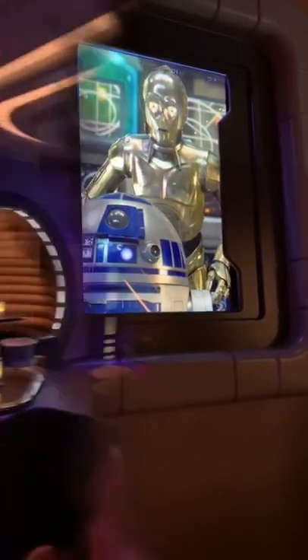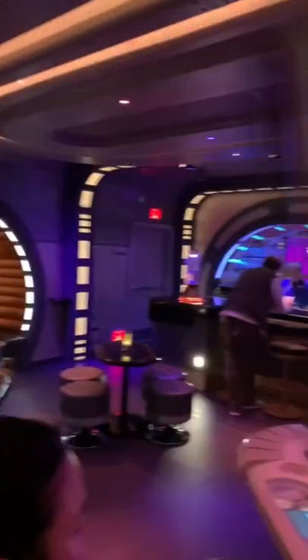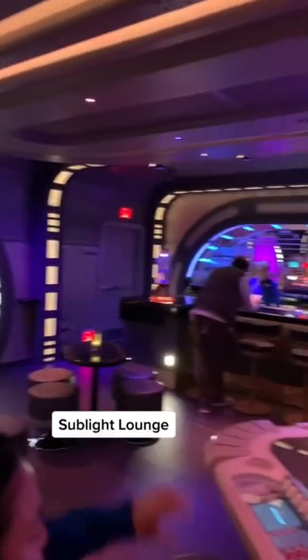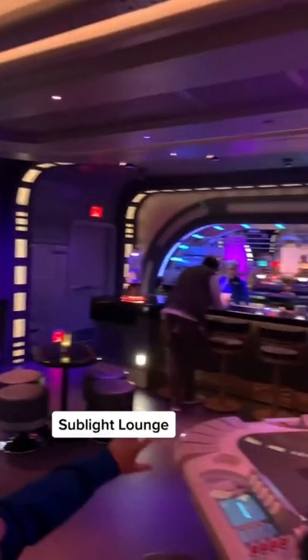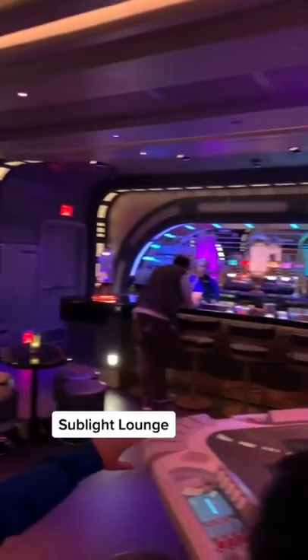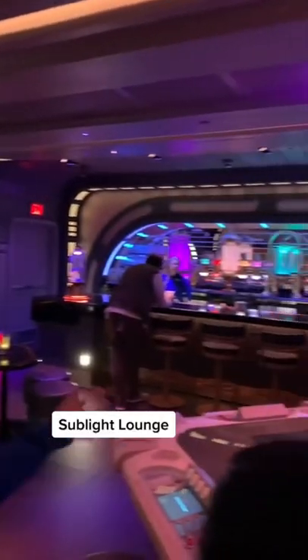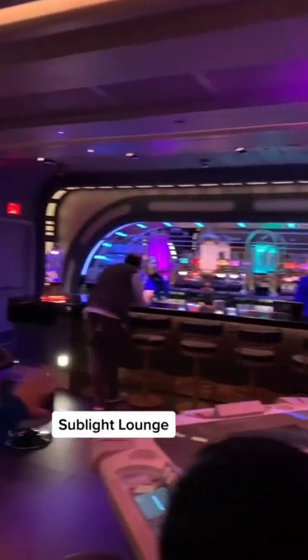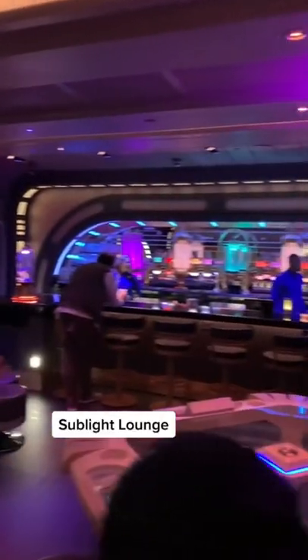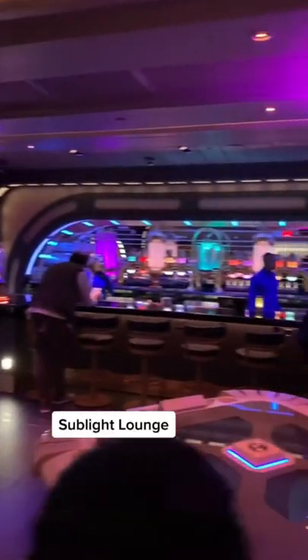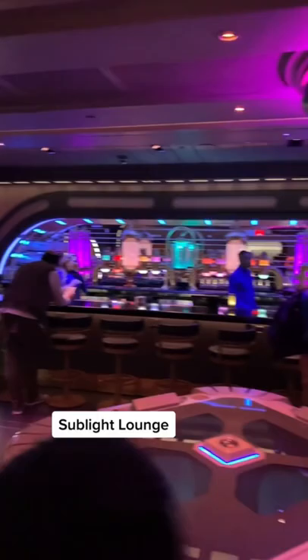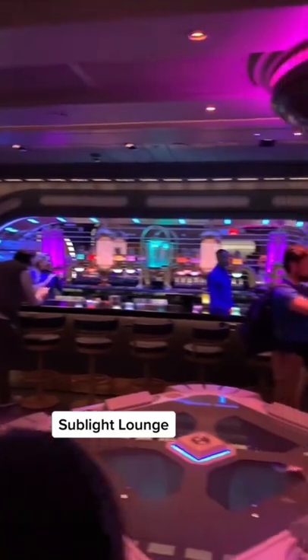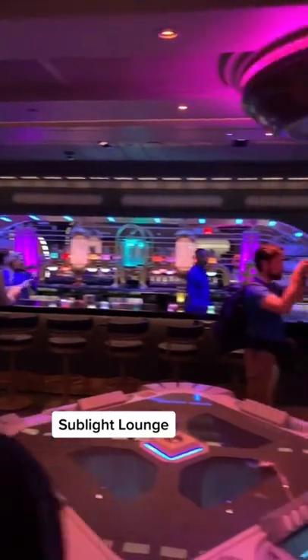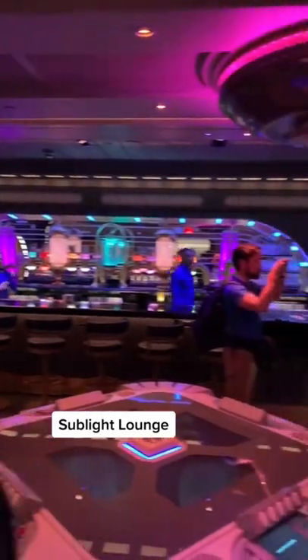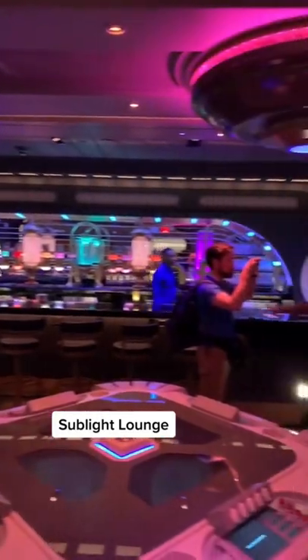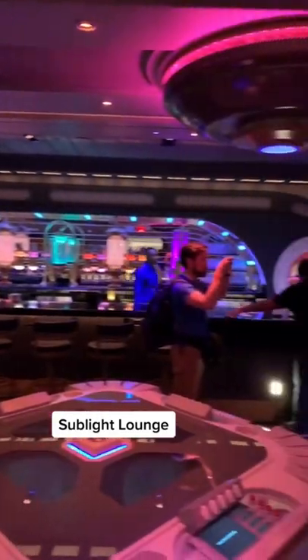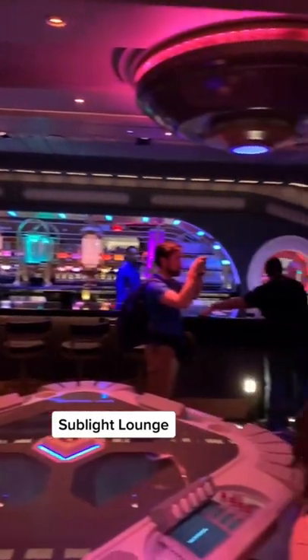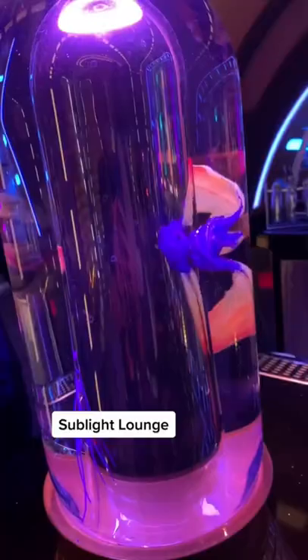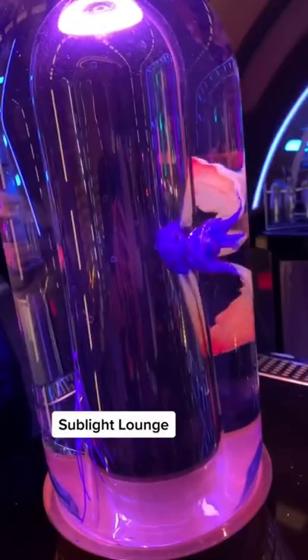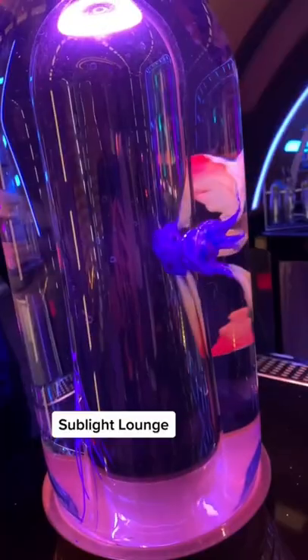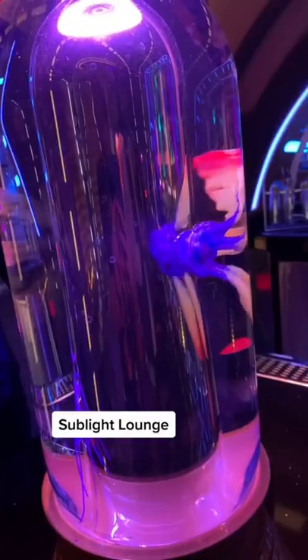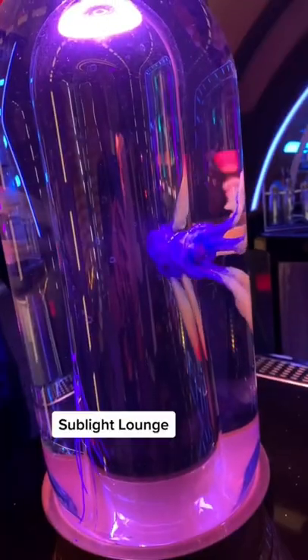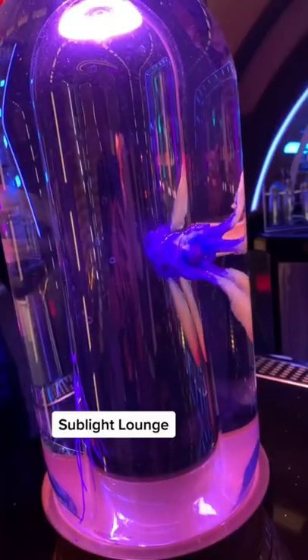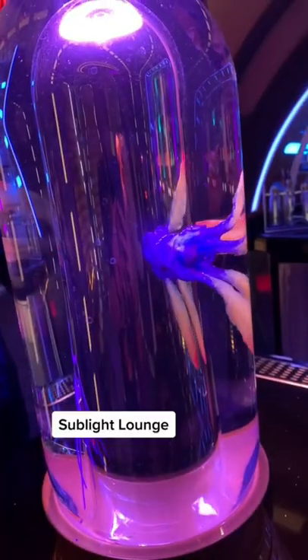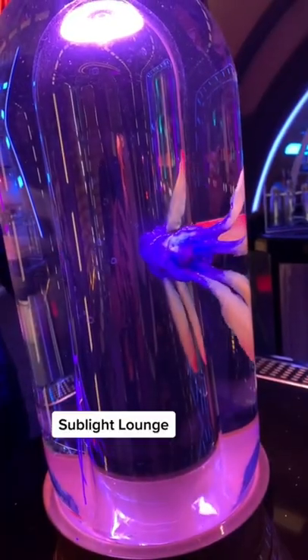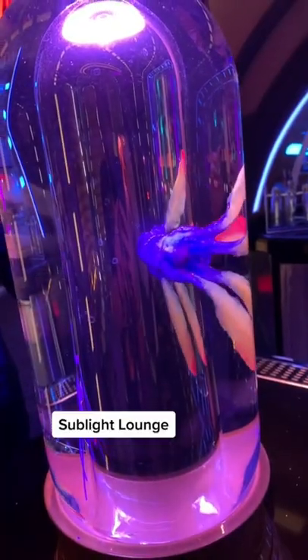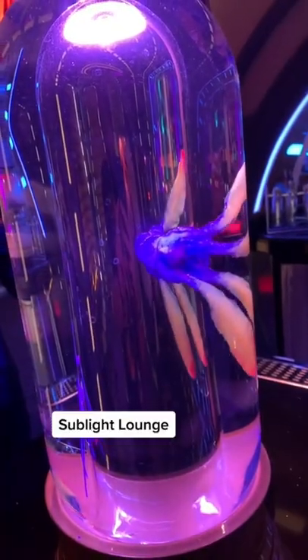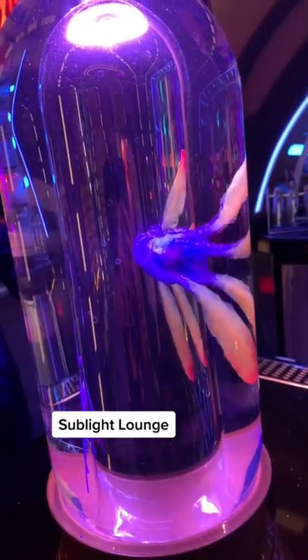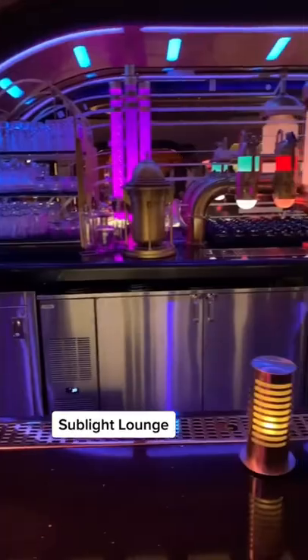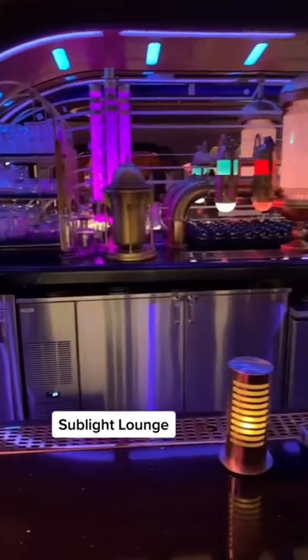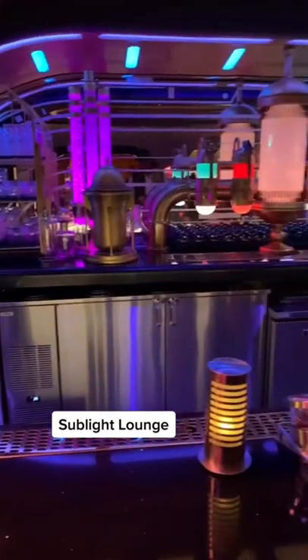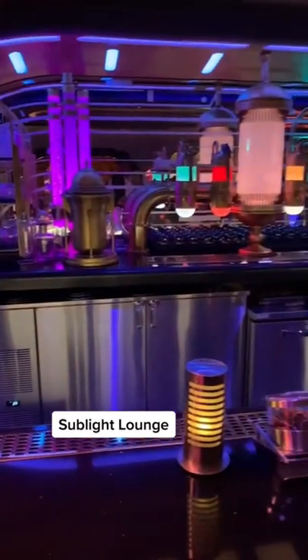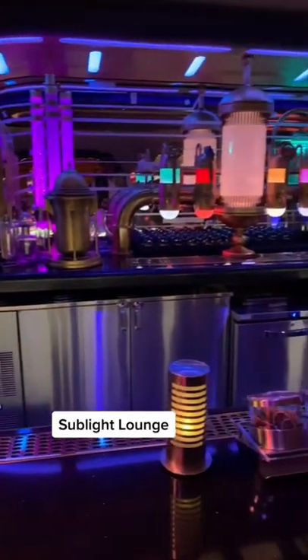The Sublight Lounge — the perfect place for a nice drink, a game of sabacc, or possibly a clandestine meeting.